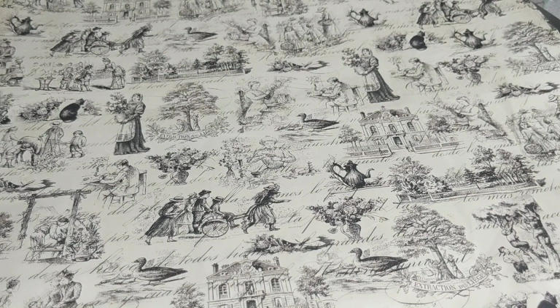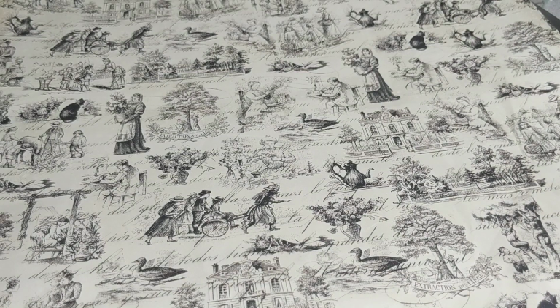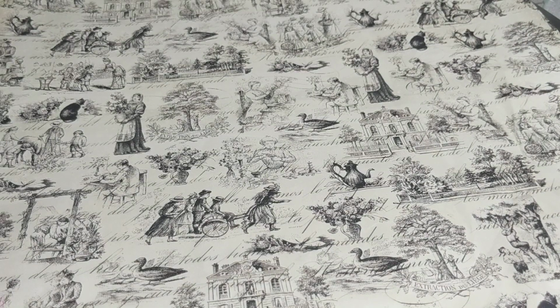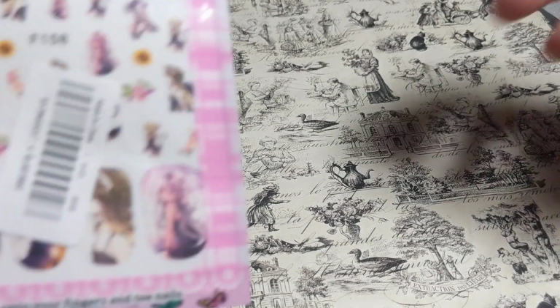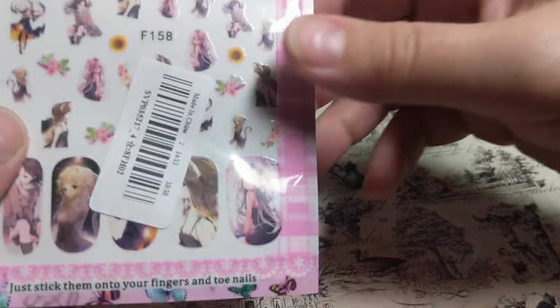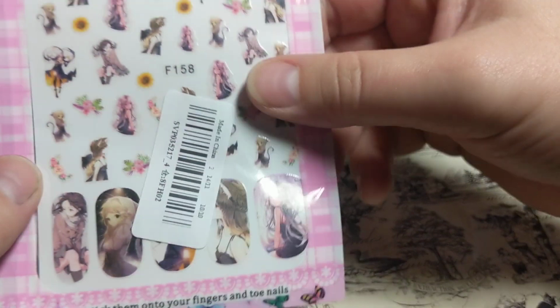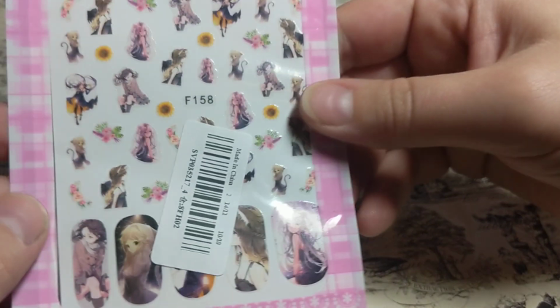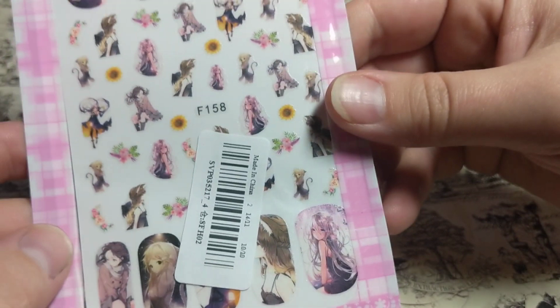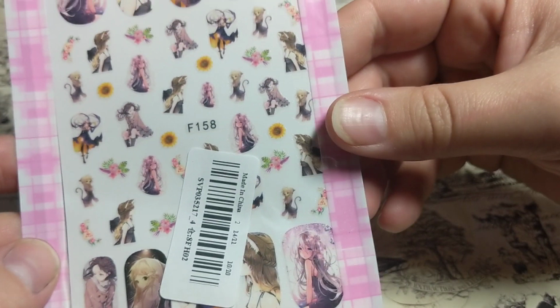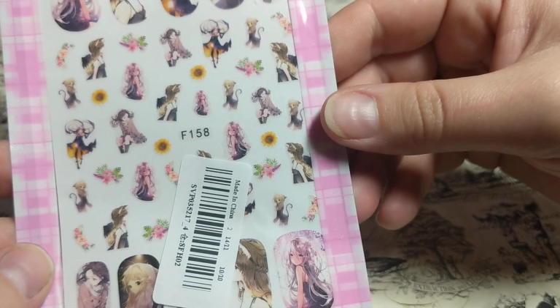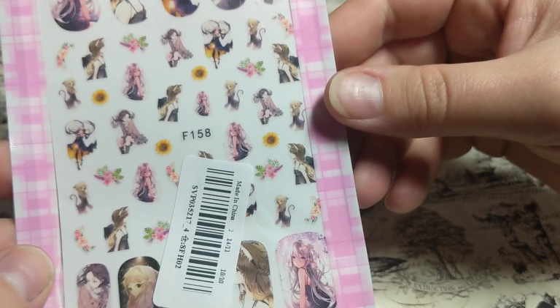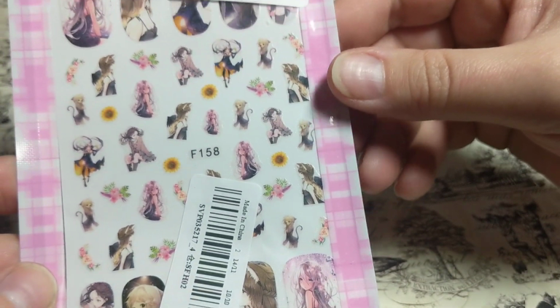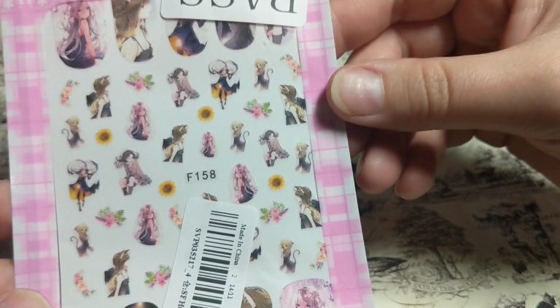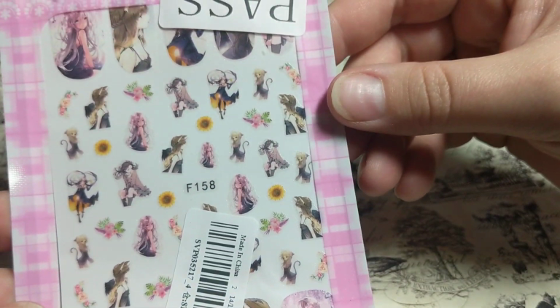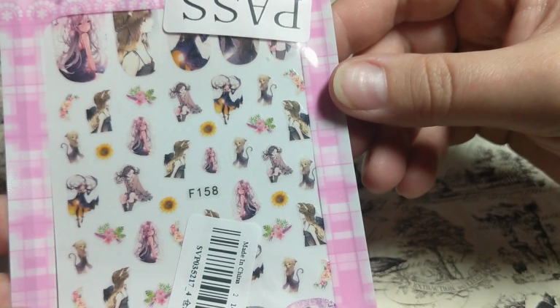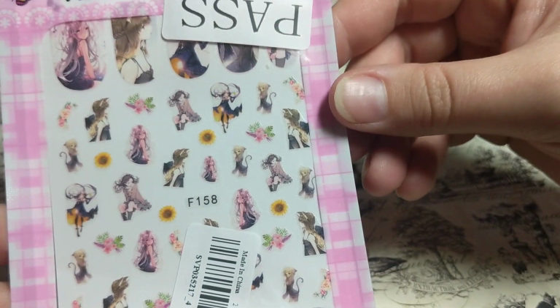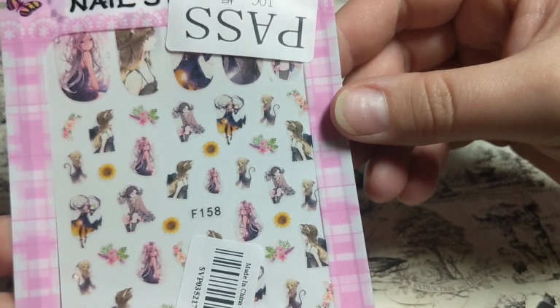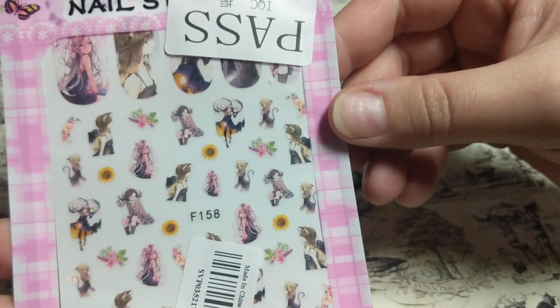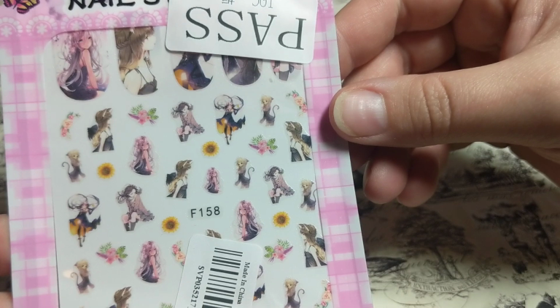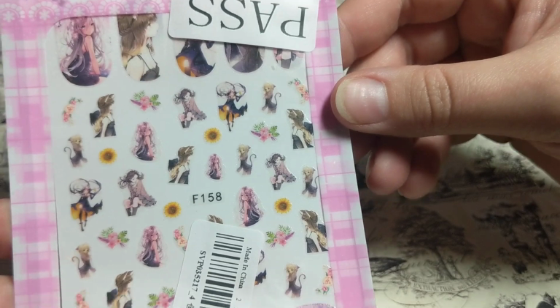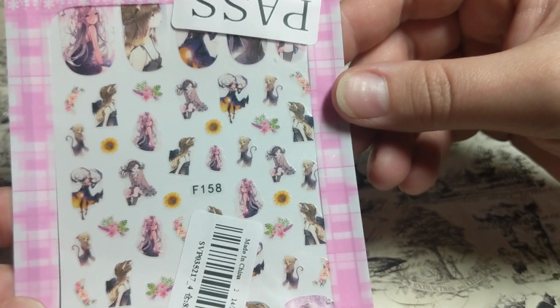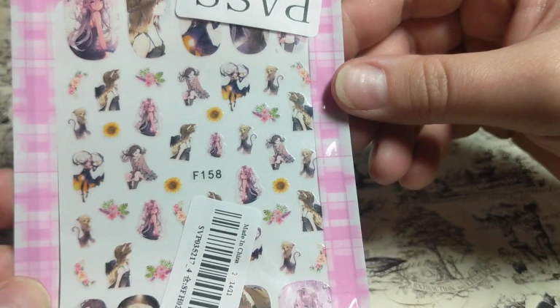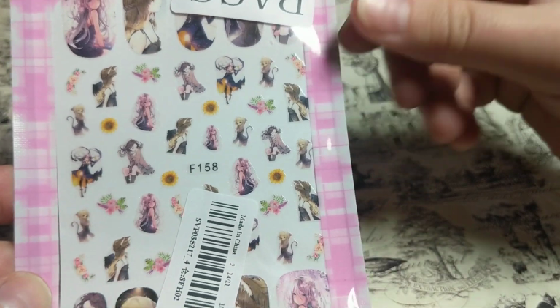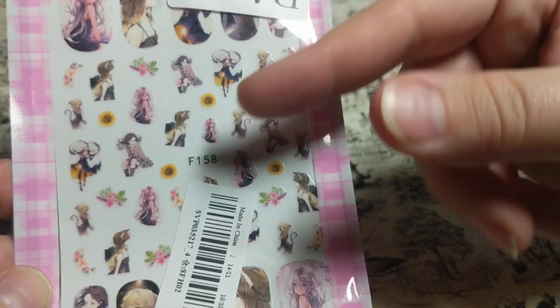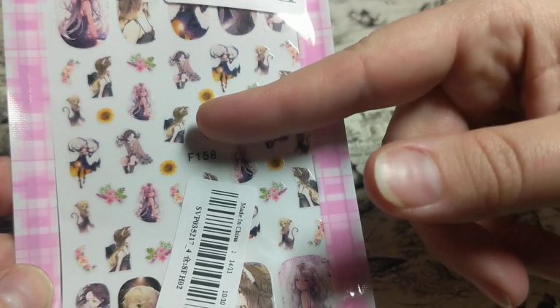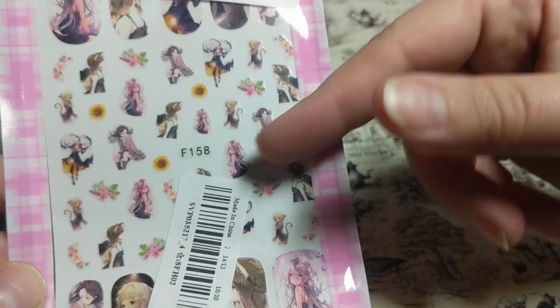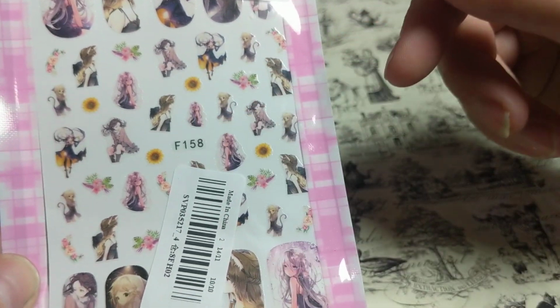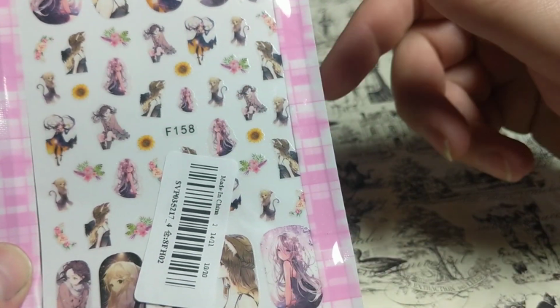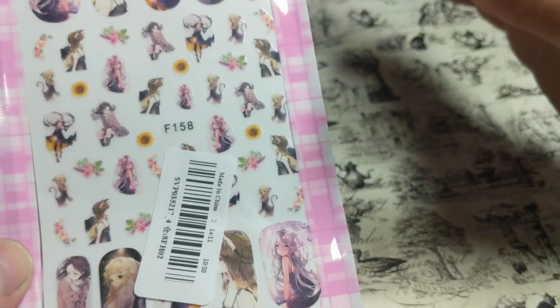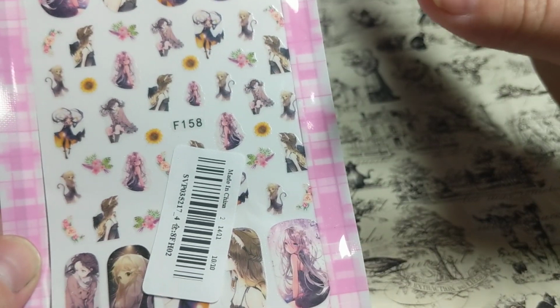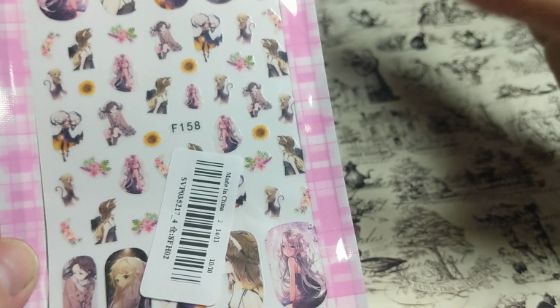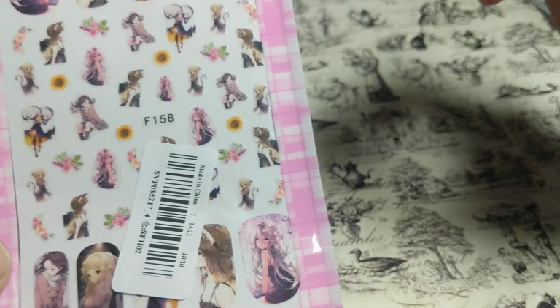Then I got some nail stickers, and I'm going to use these not for my nails but for resin, because these are really delicate and really pretty.